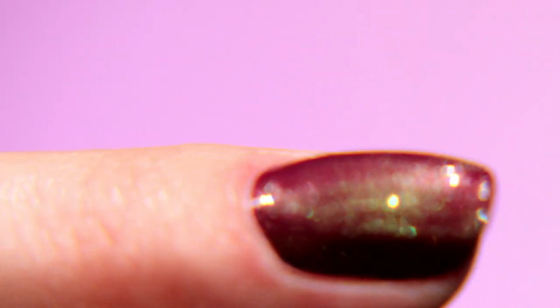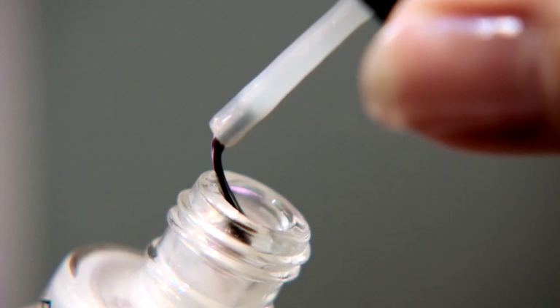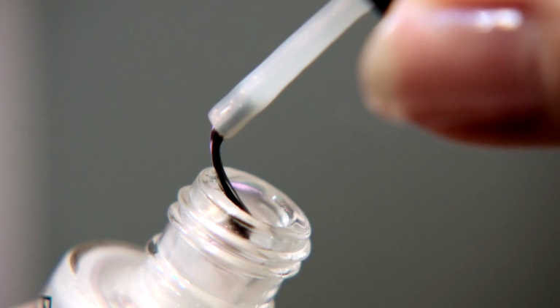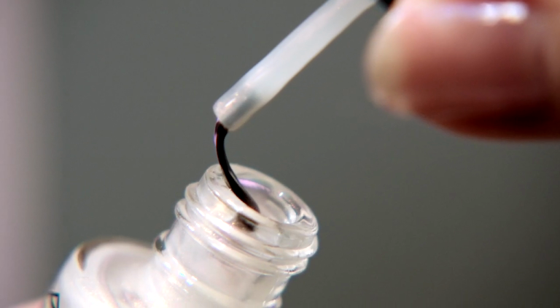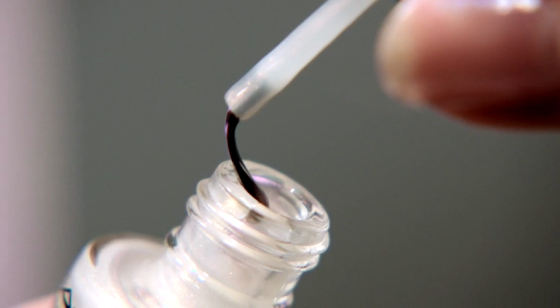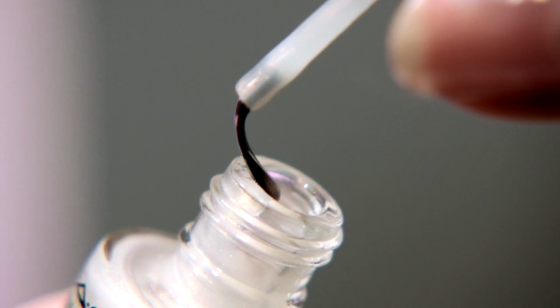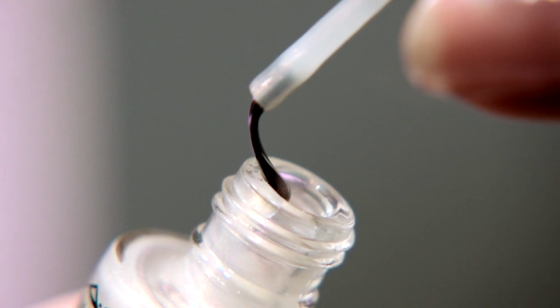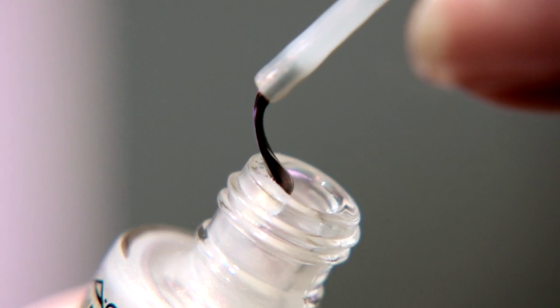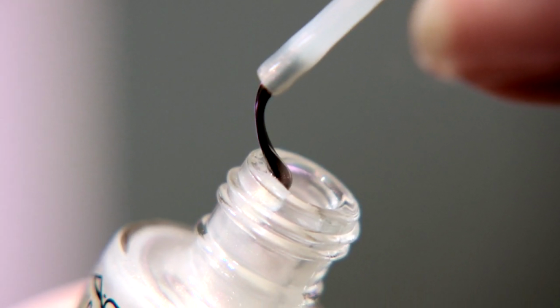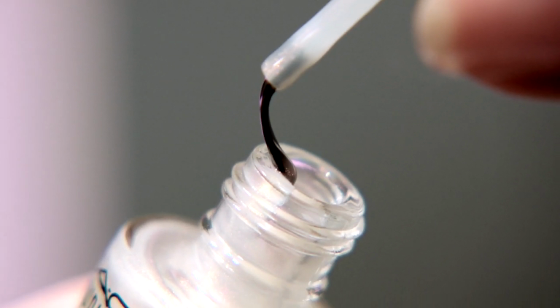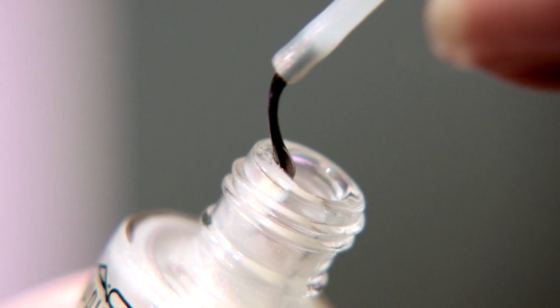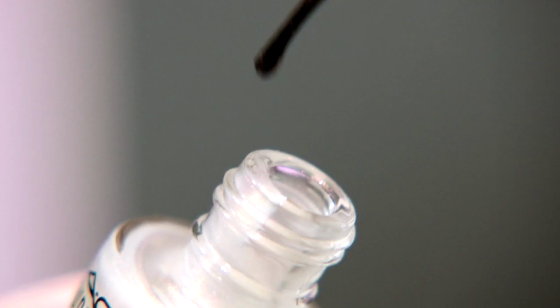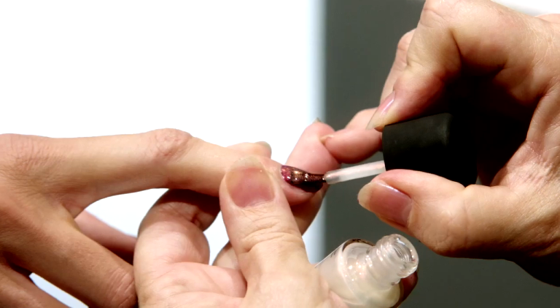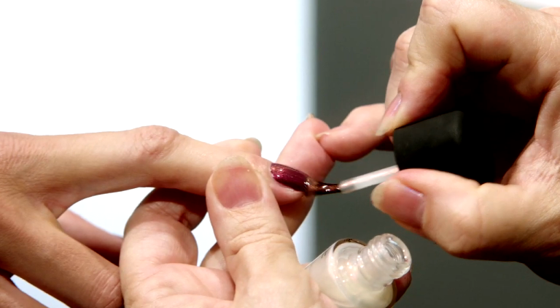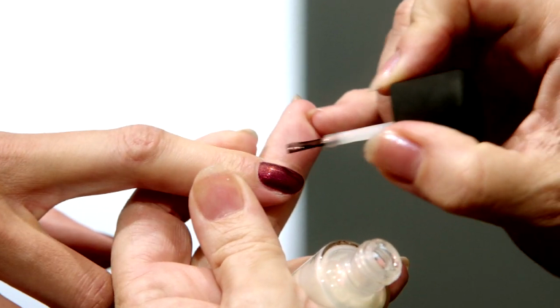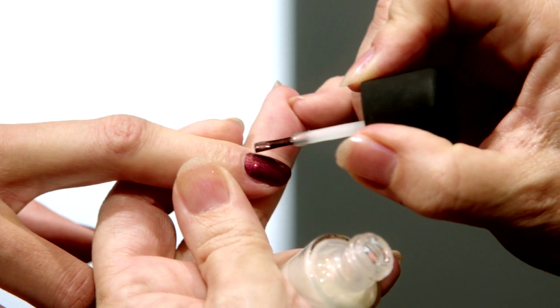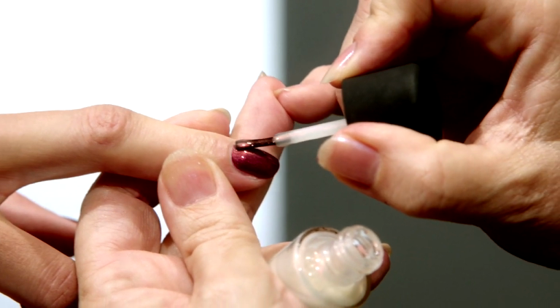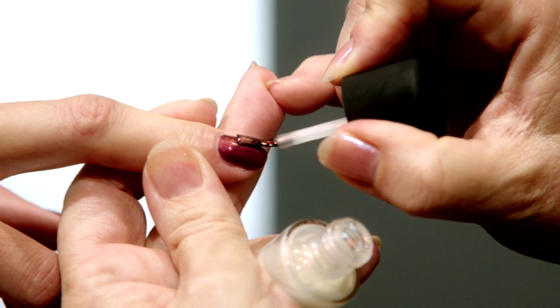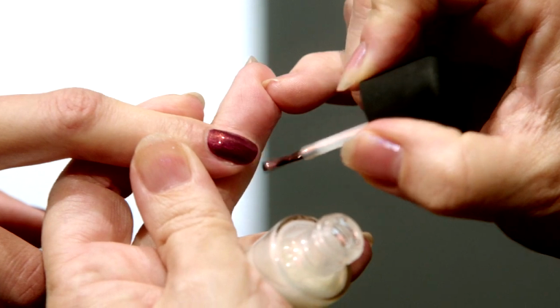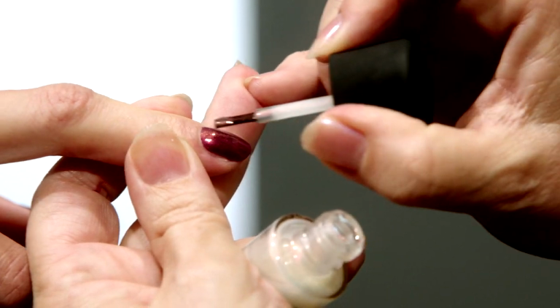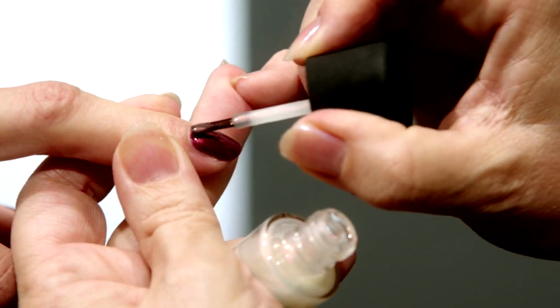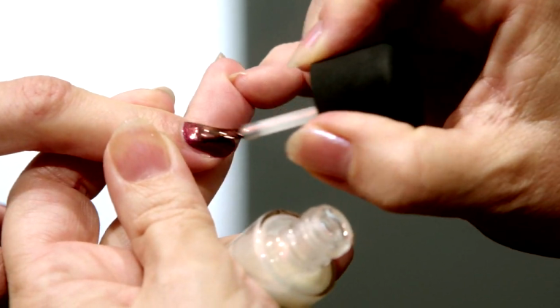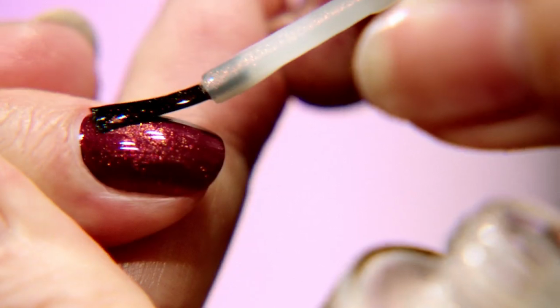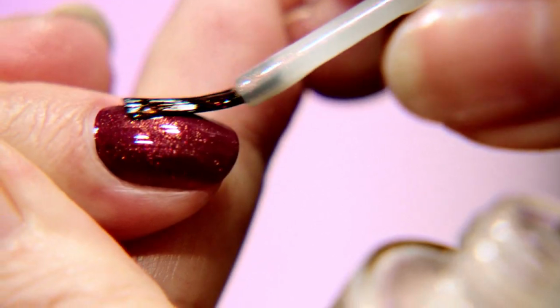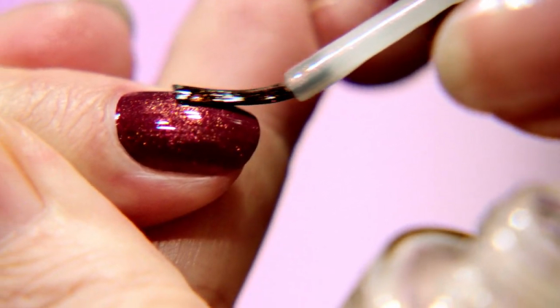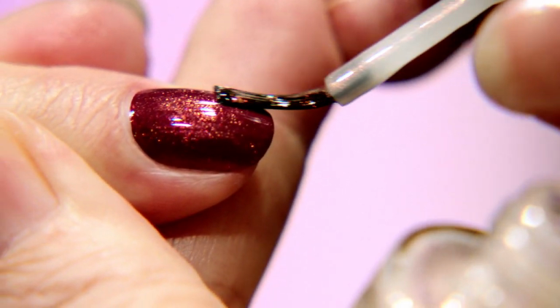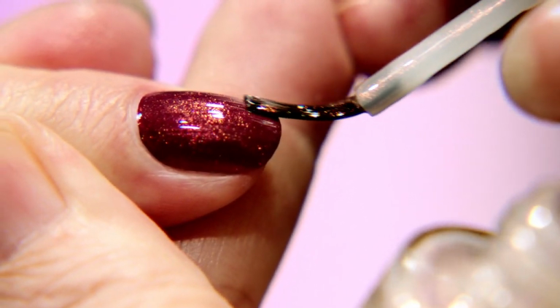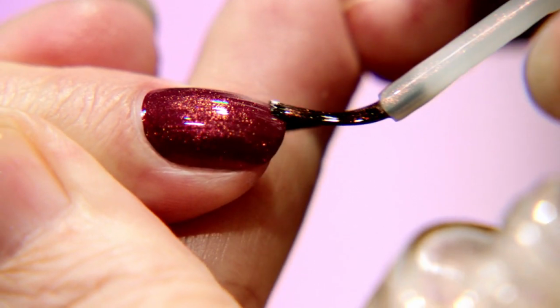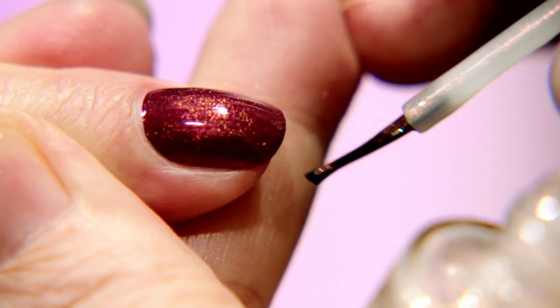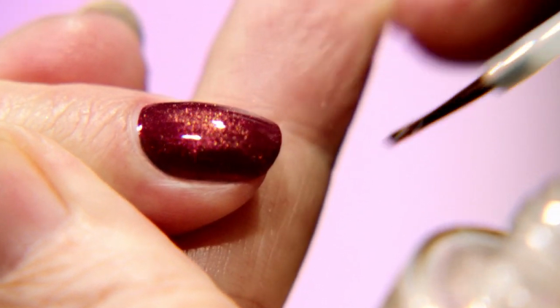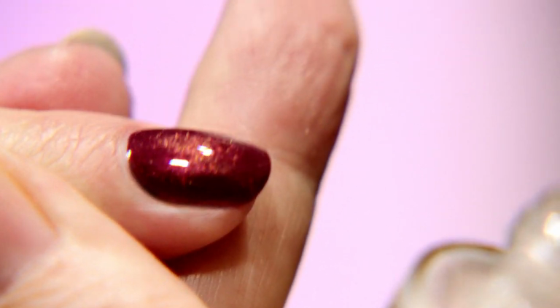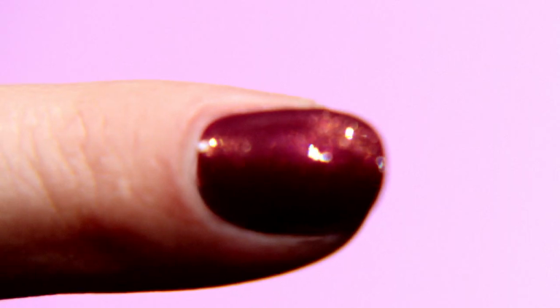This is the pink pearl. What that's done is enhance the color and giving it almost like a 3D effect.